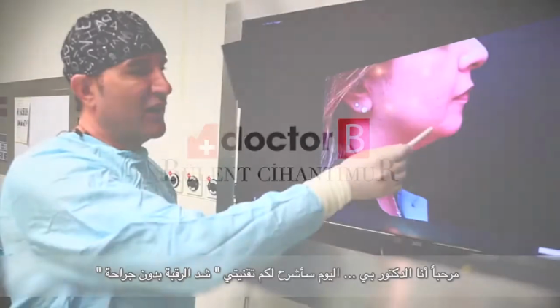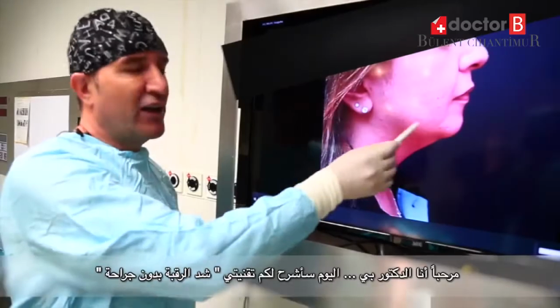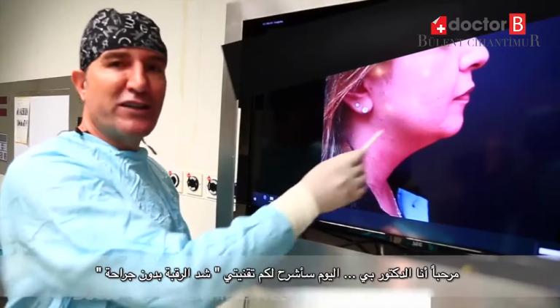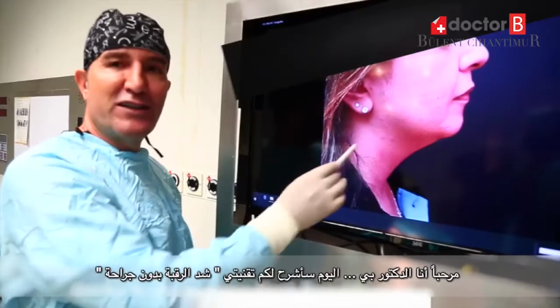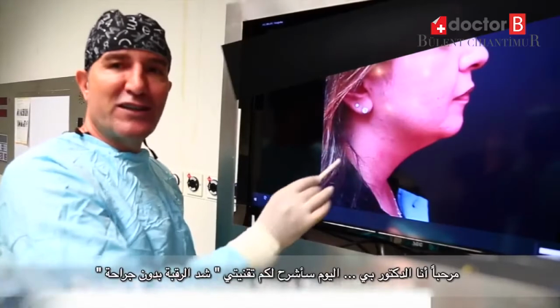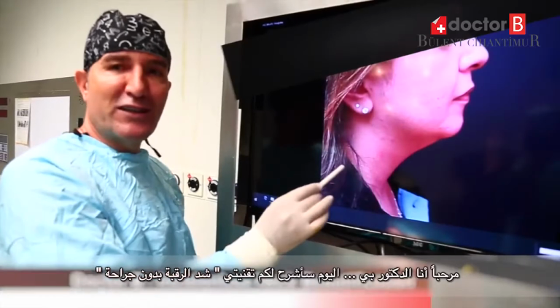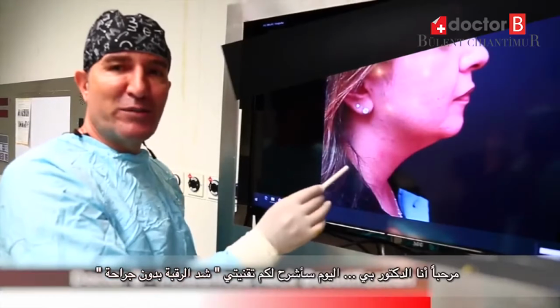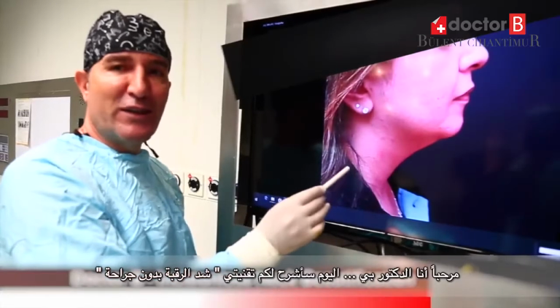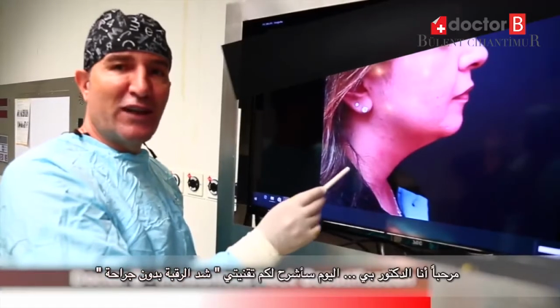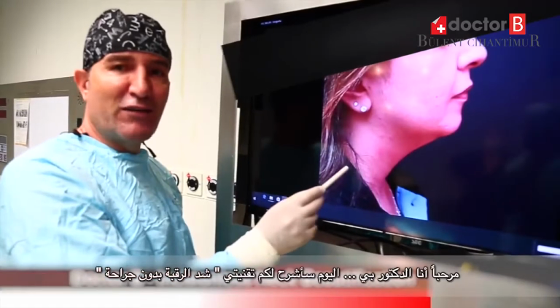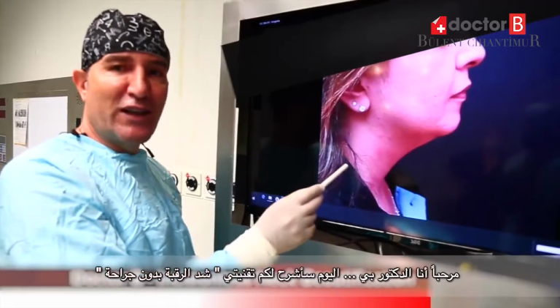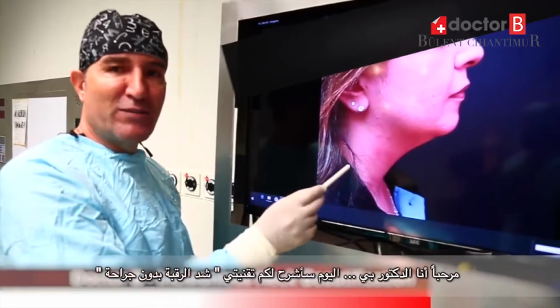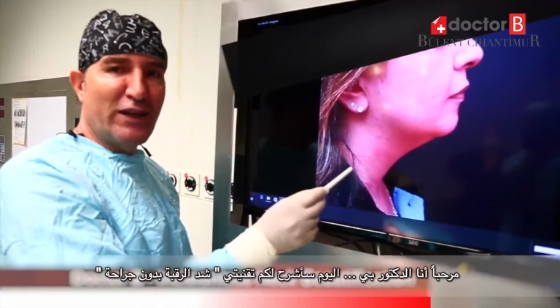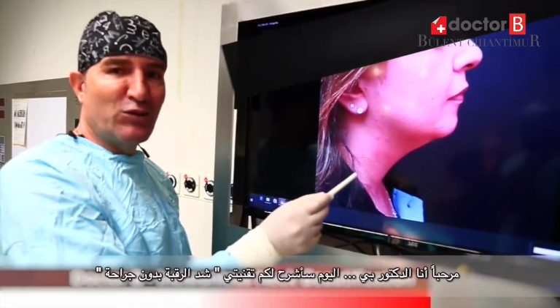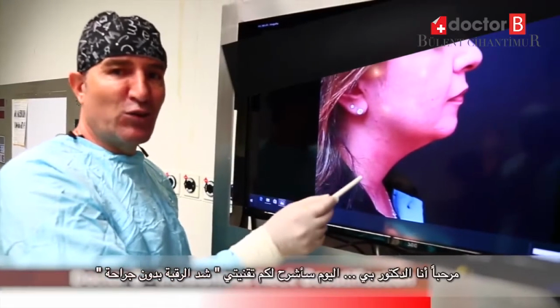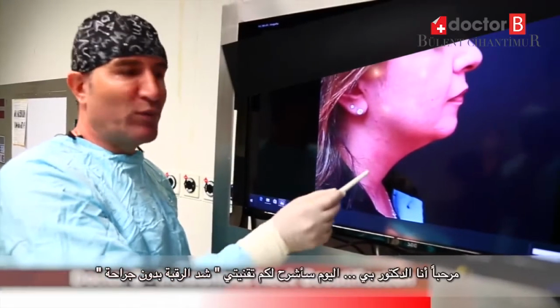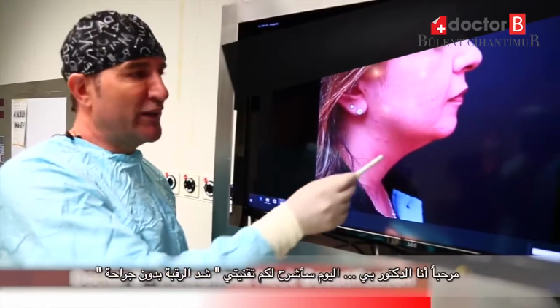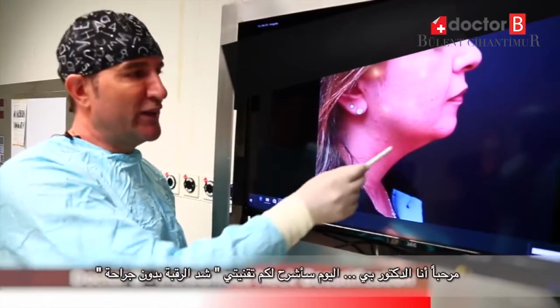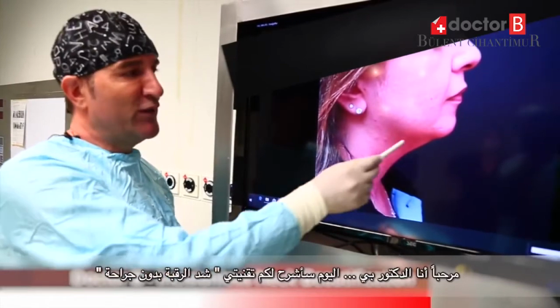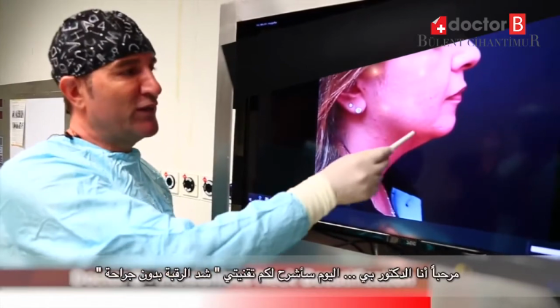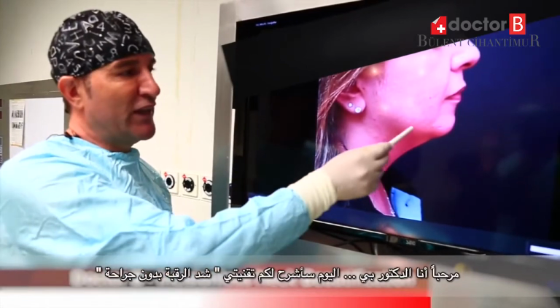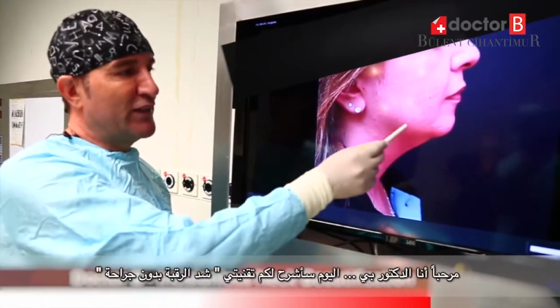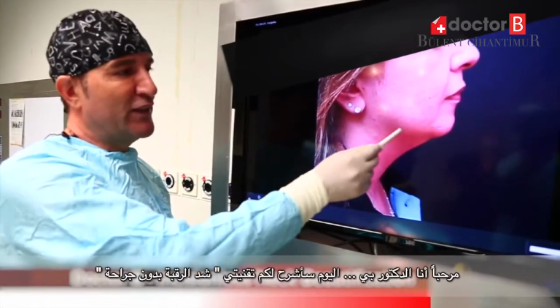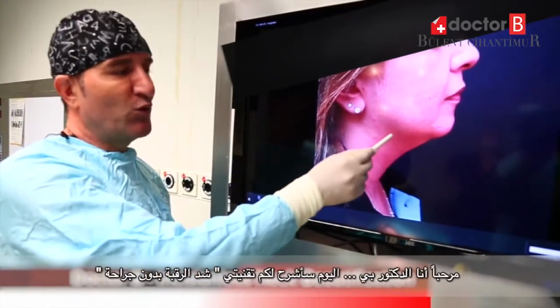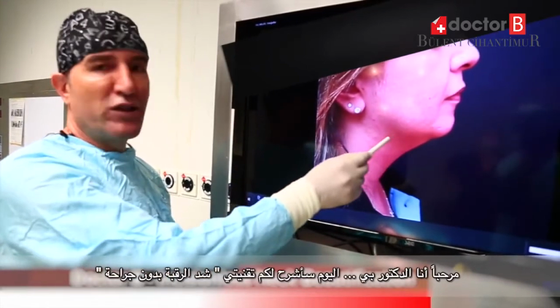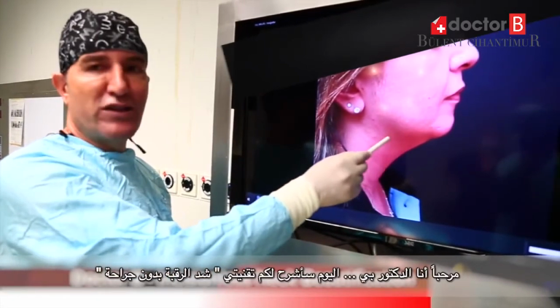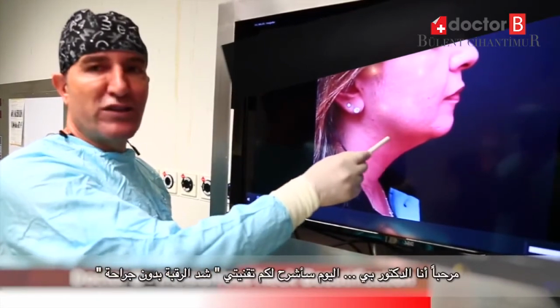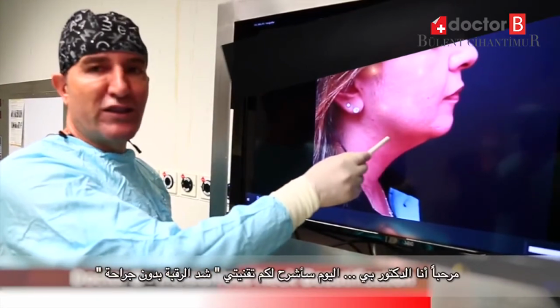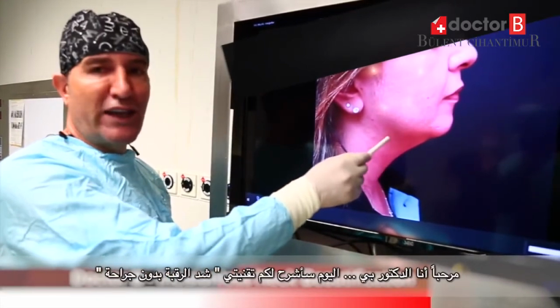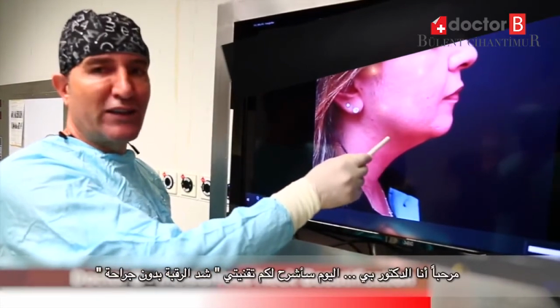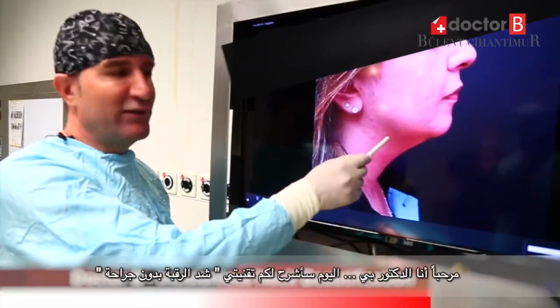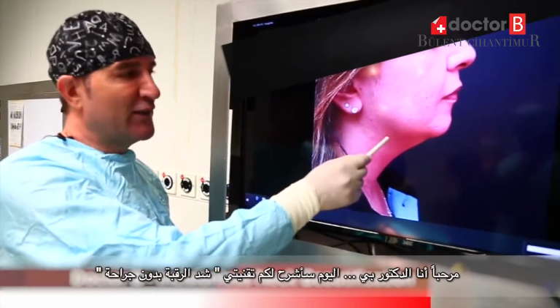Hi, this is Dr. B. I will explain to you my new technique: non-incision neck lift.